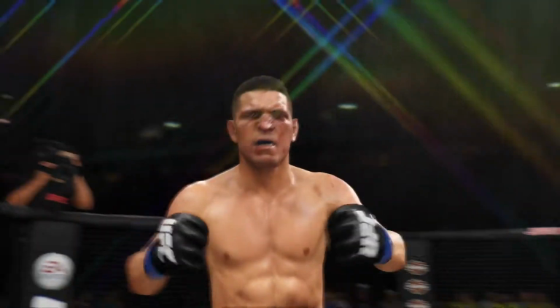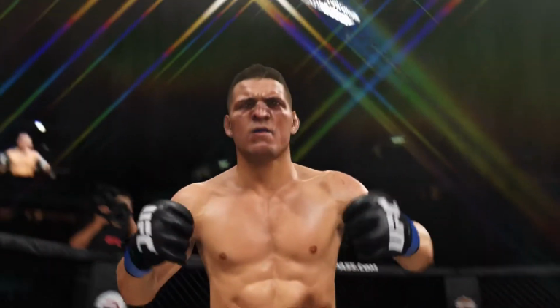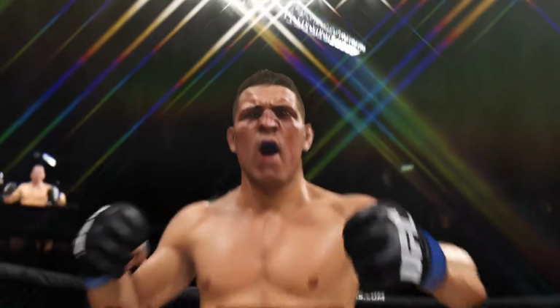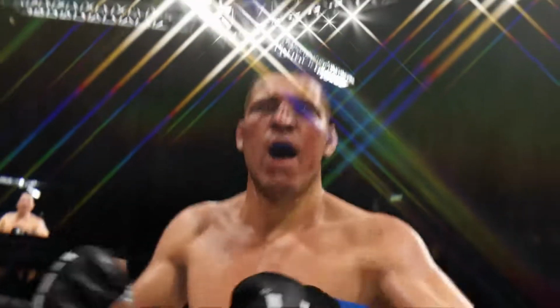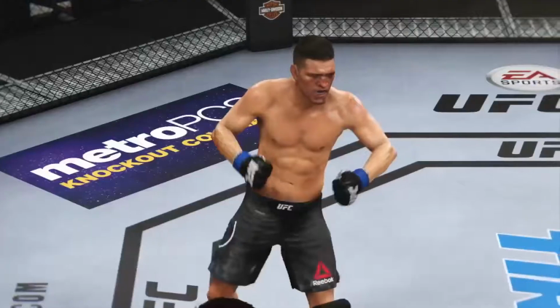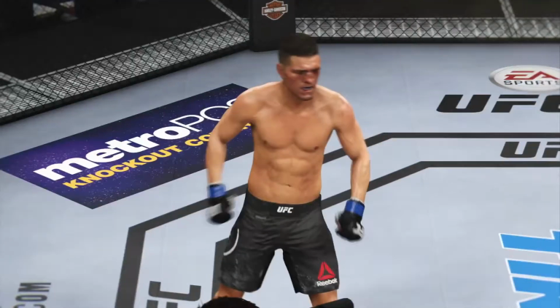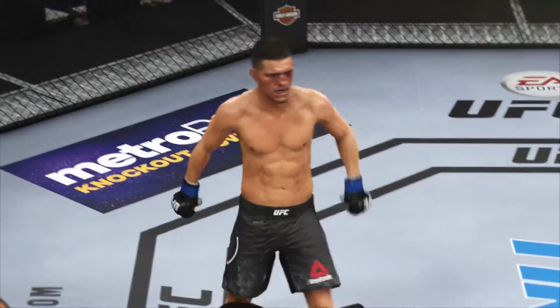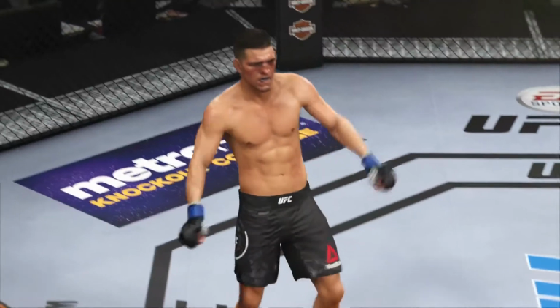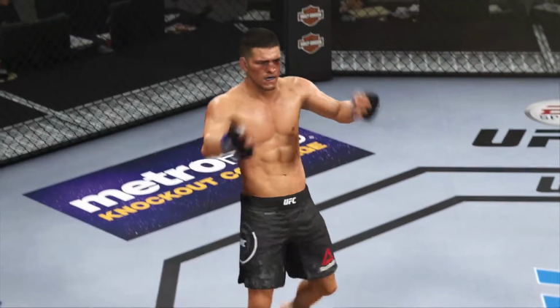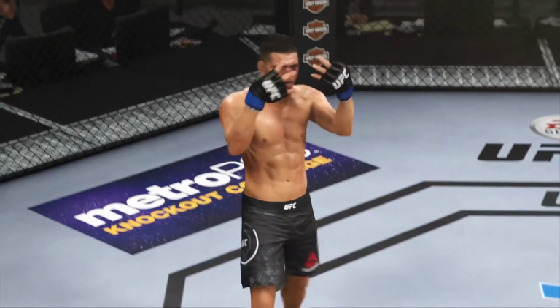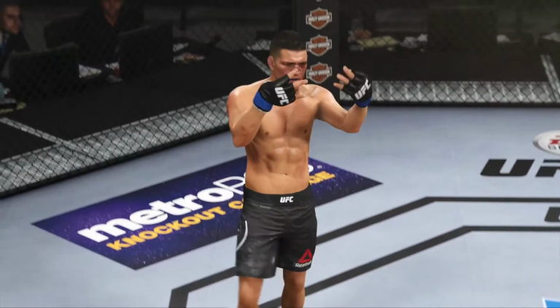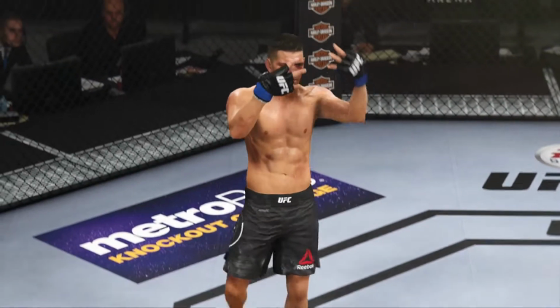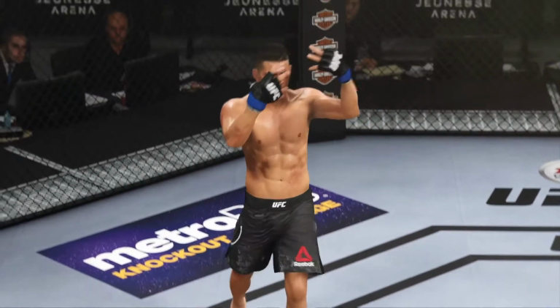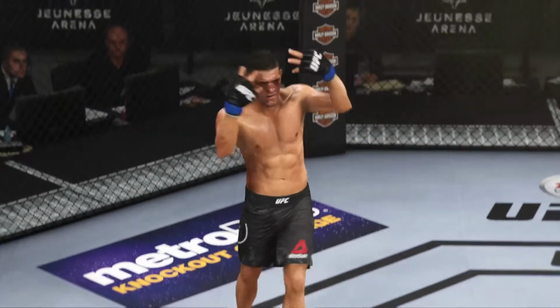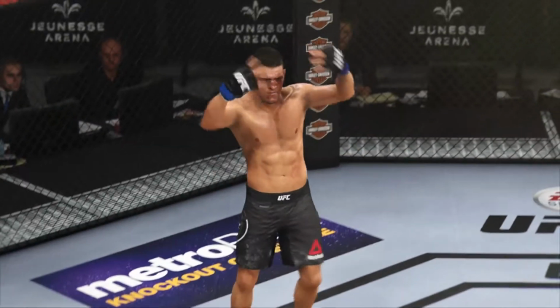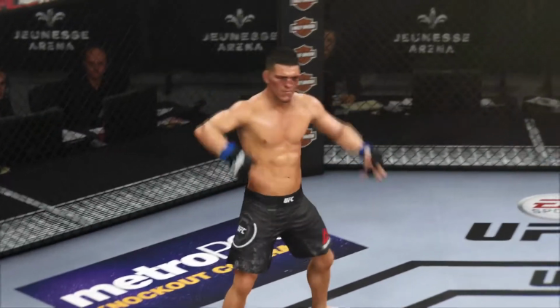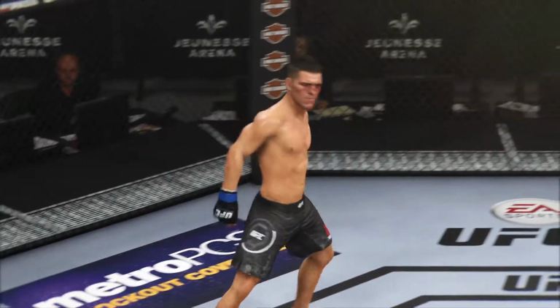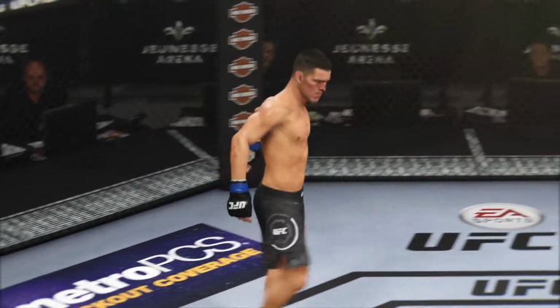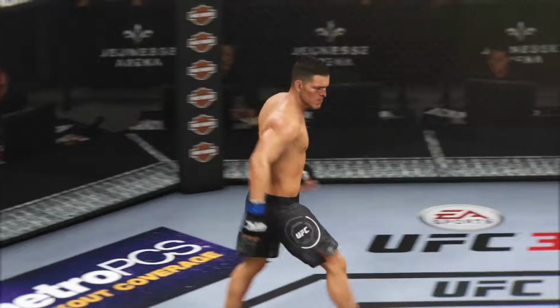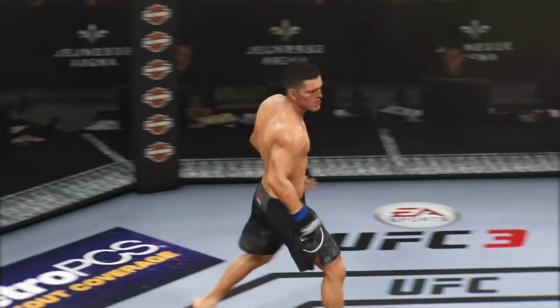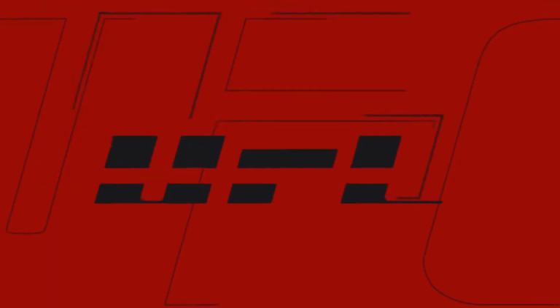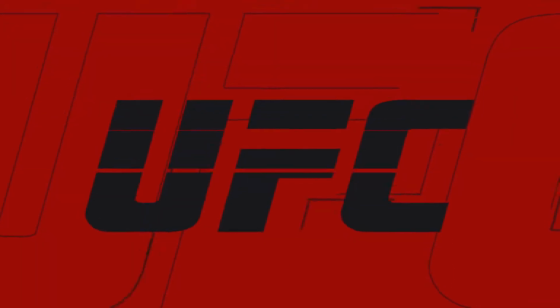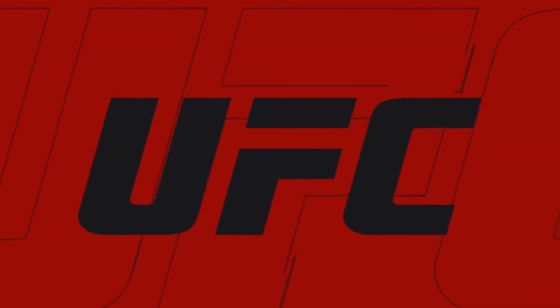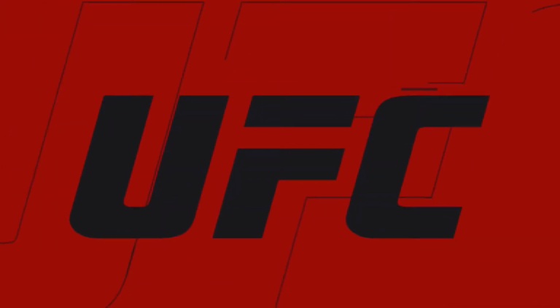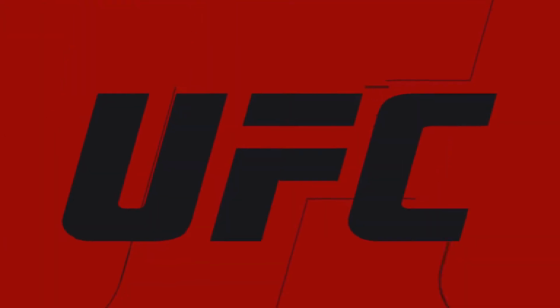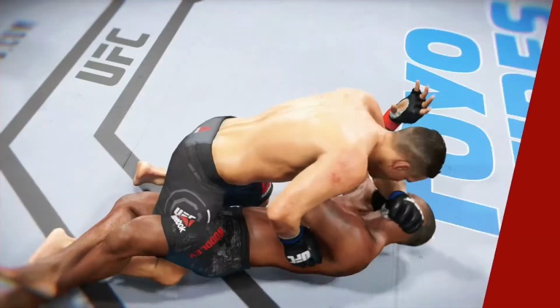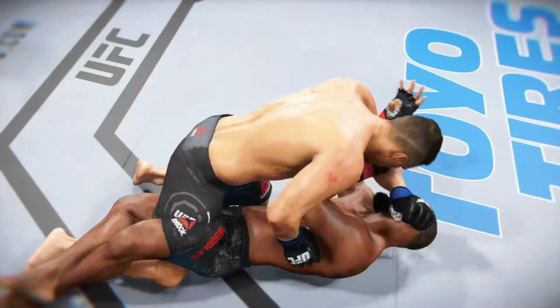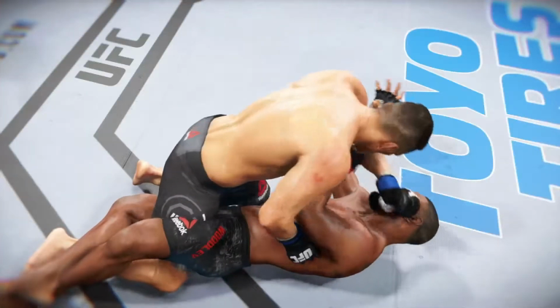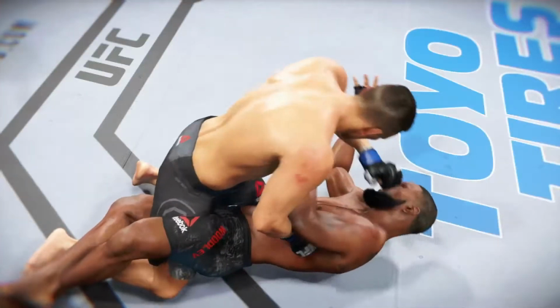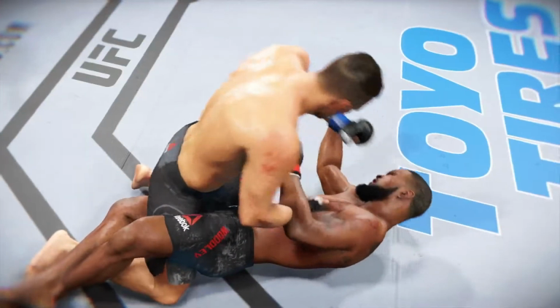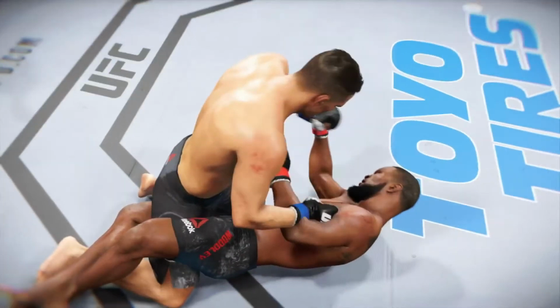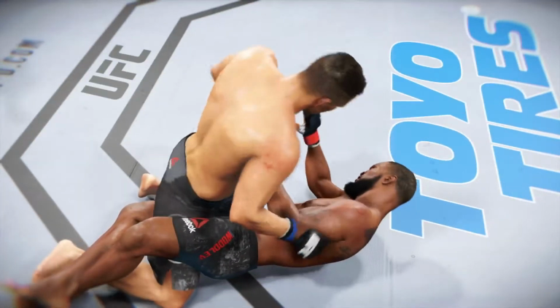Really excellent job. Love me some ground and pound as he gets his opponent out of there and finishes.